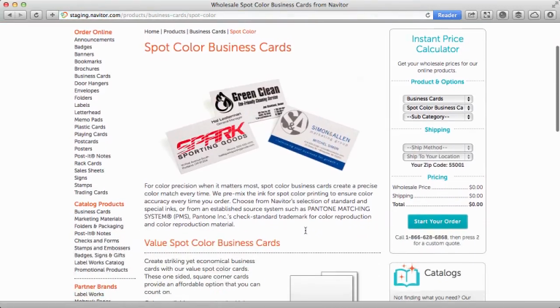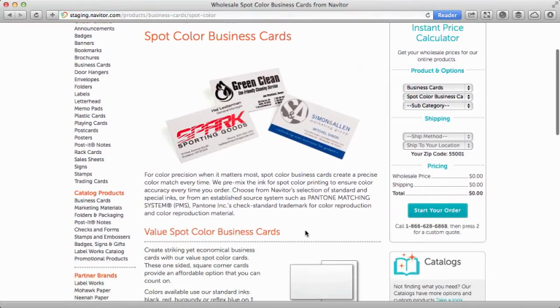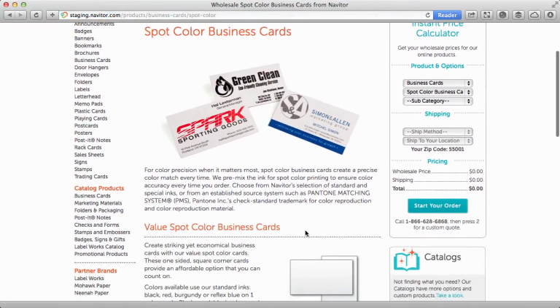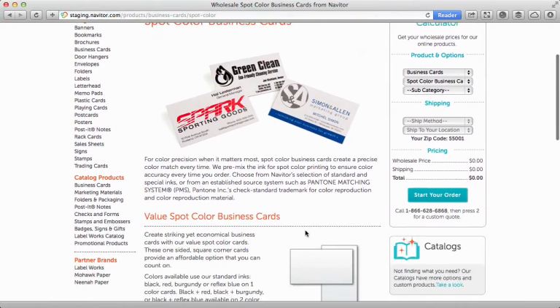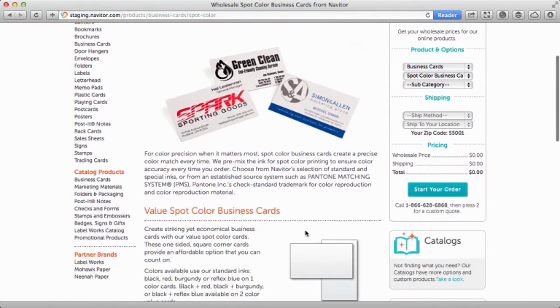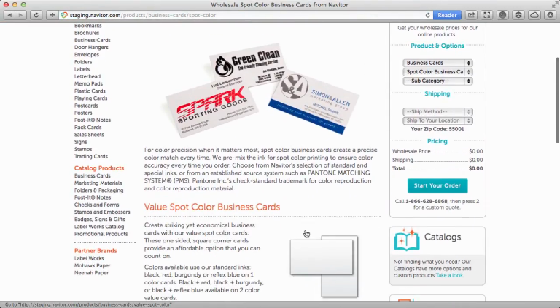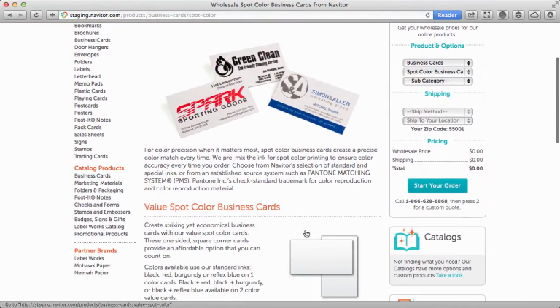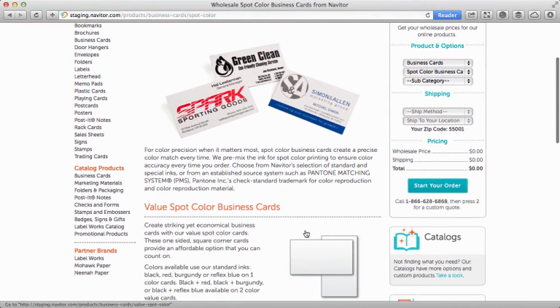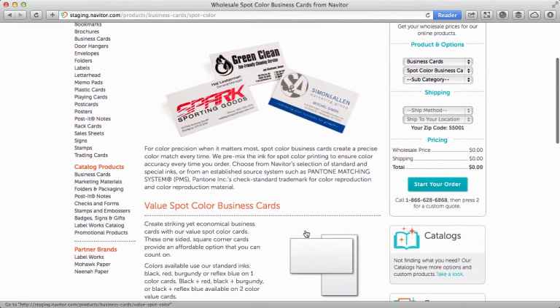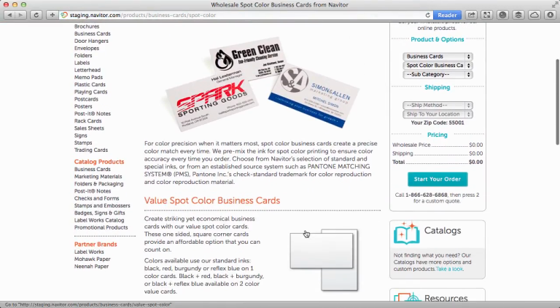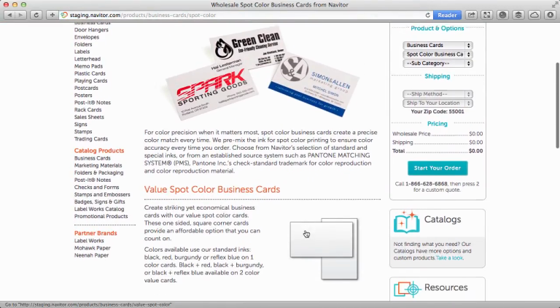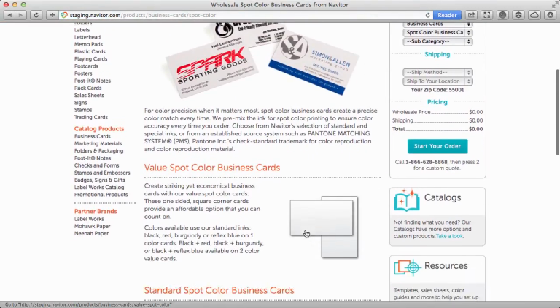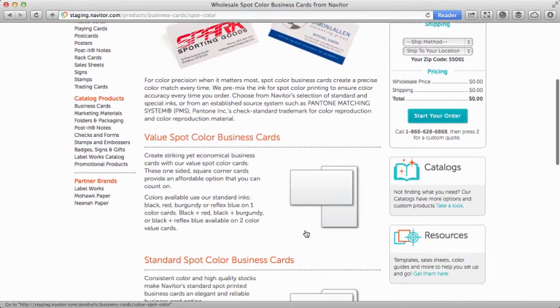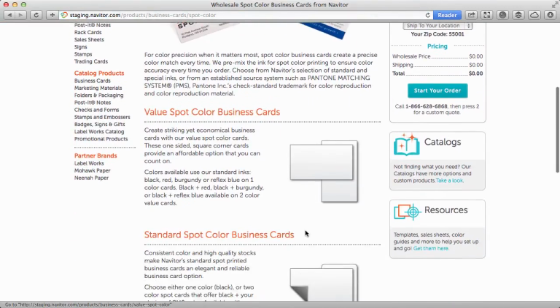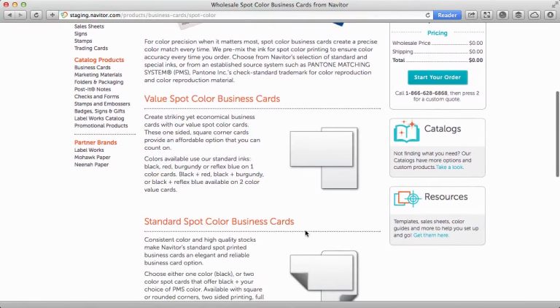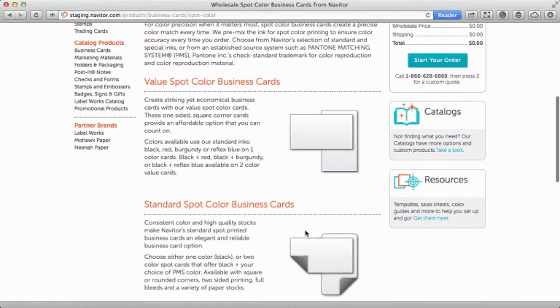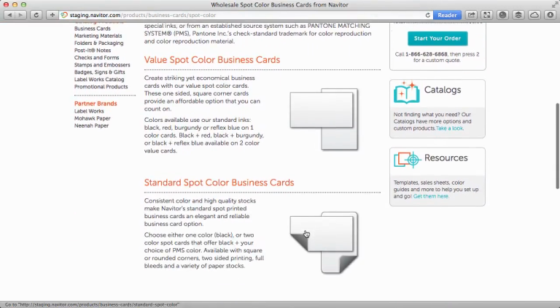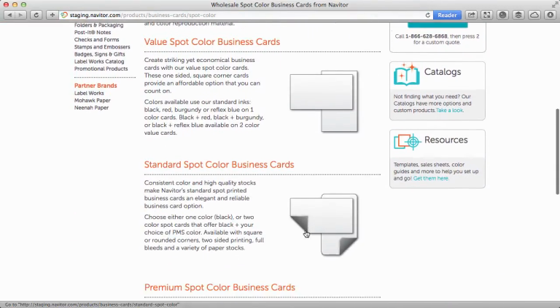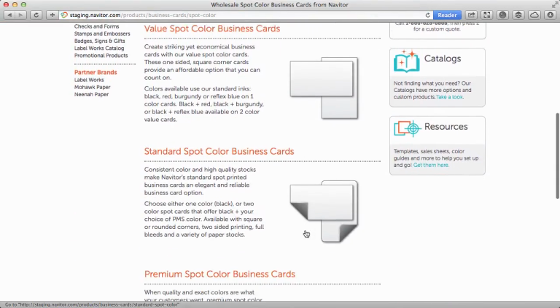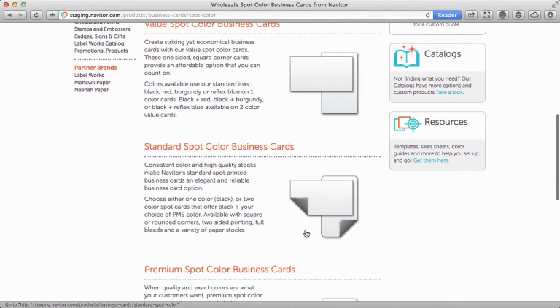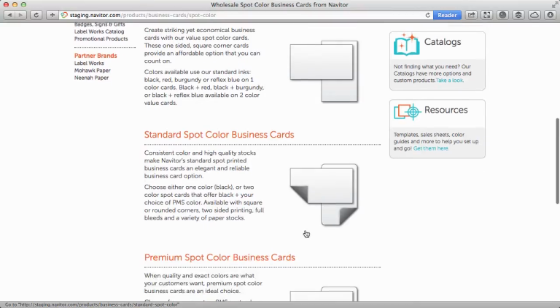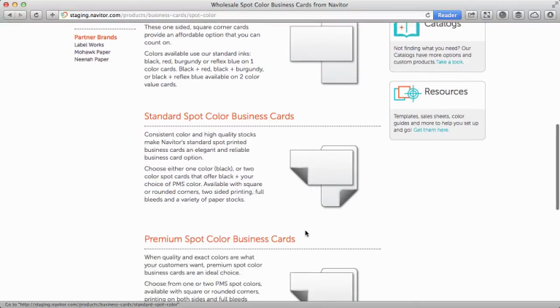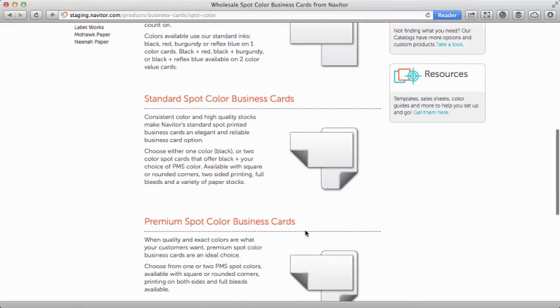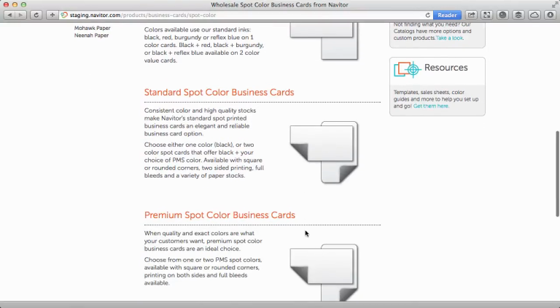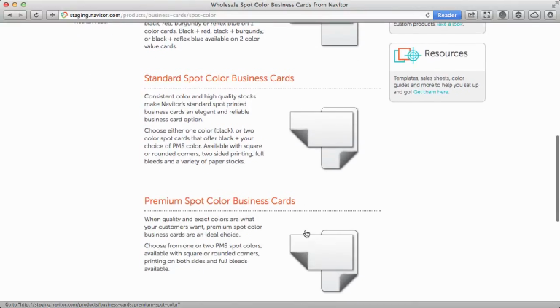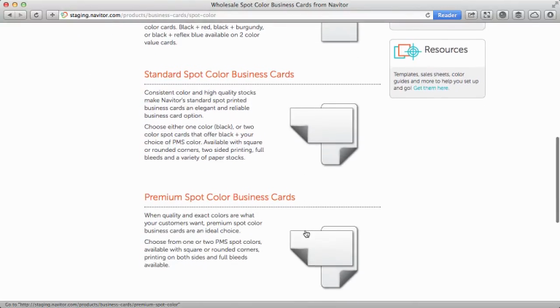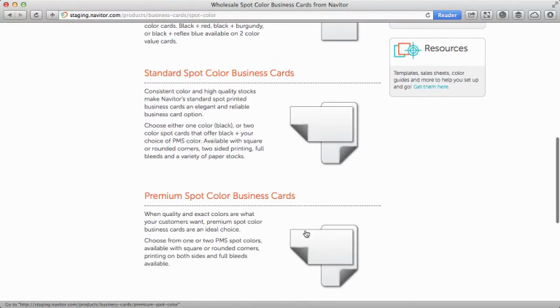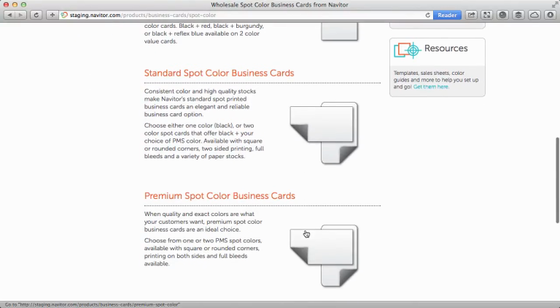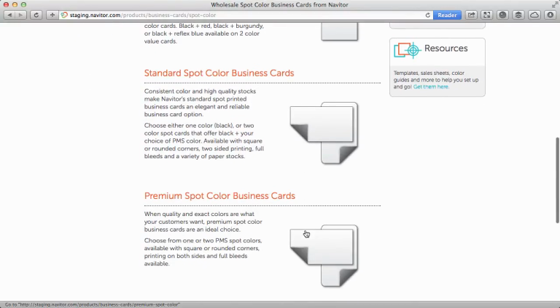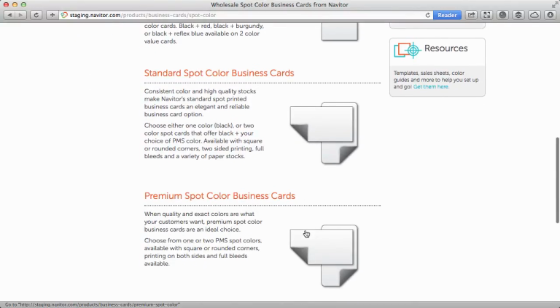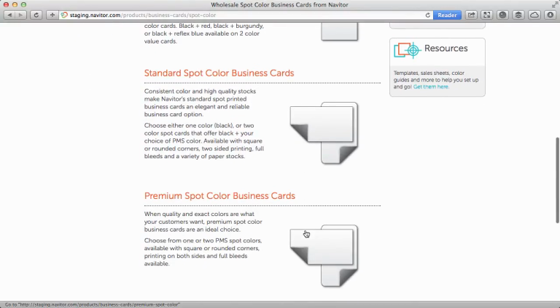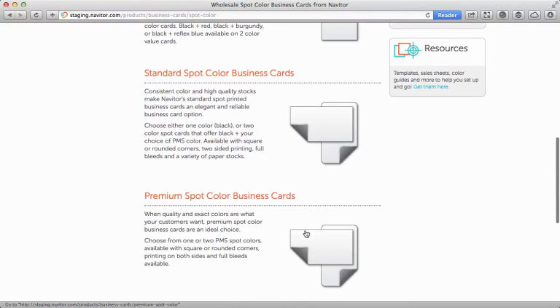Choose from our value spot cards, standard spot cards, or premium spot cards.